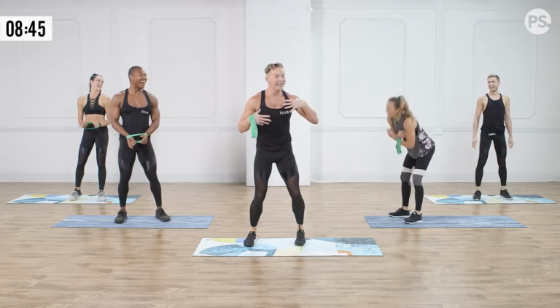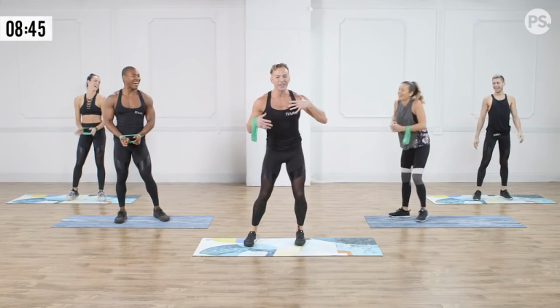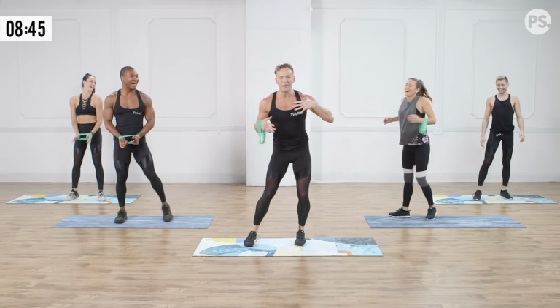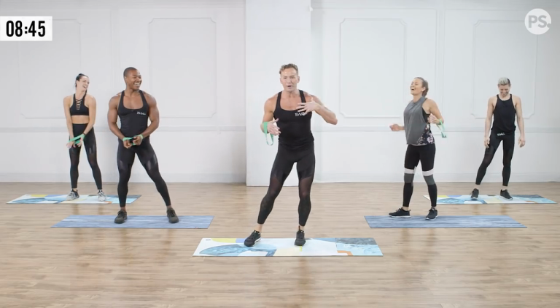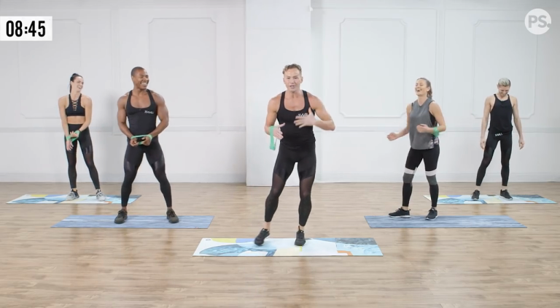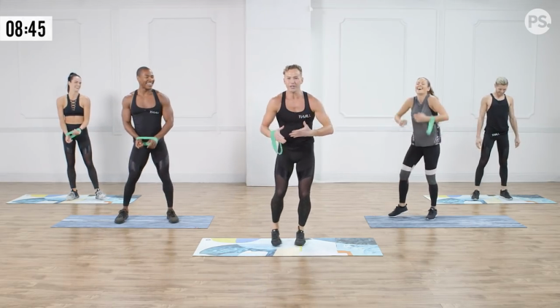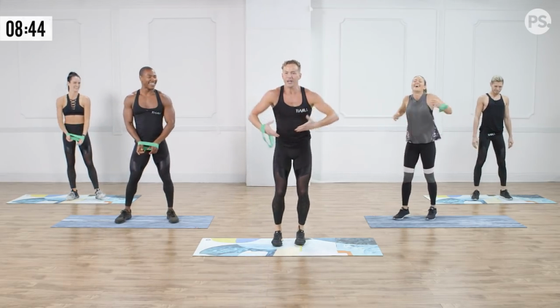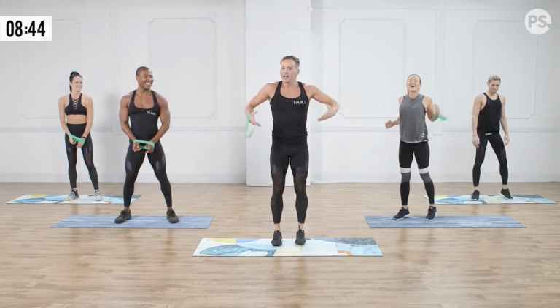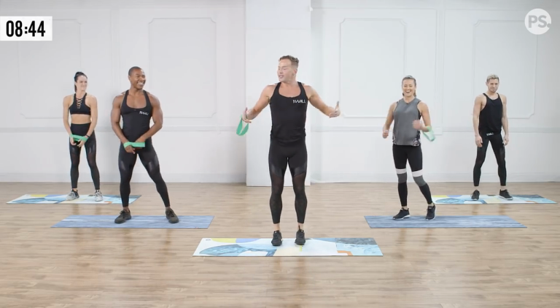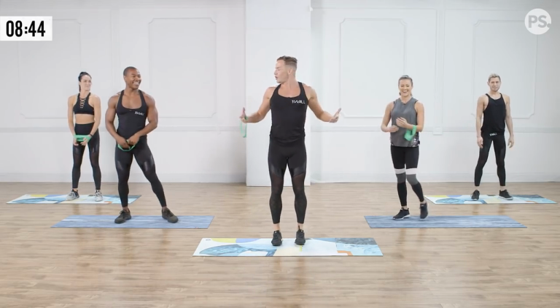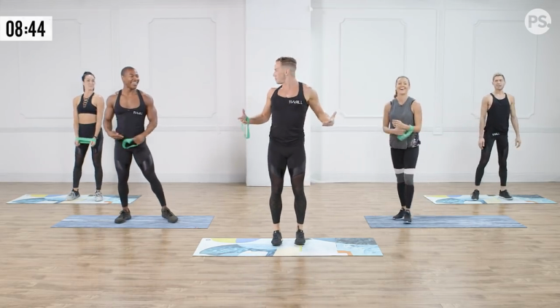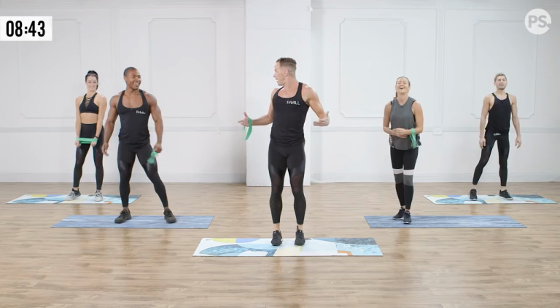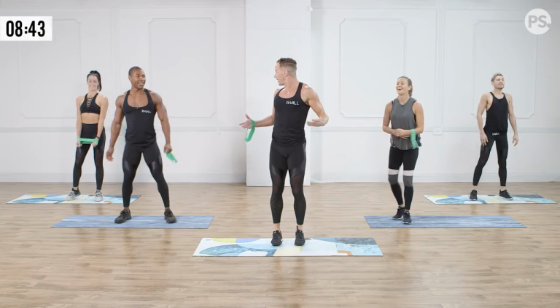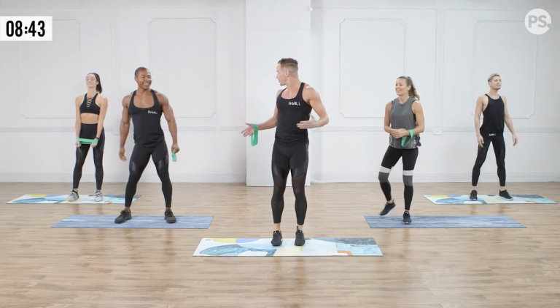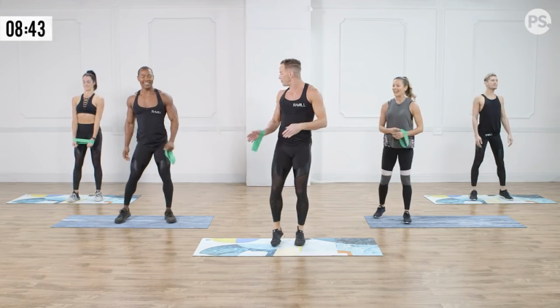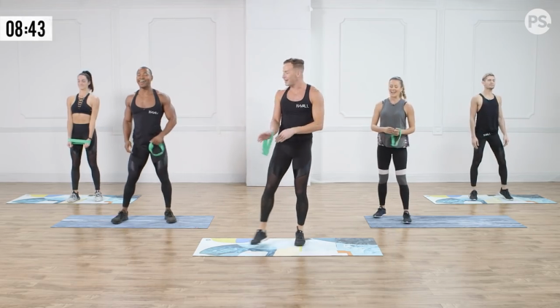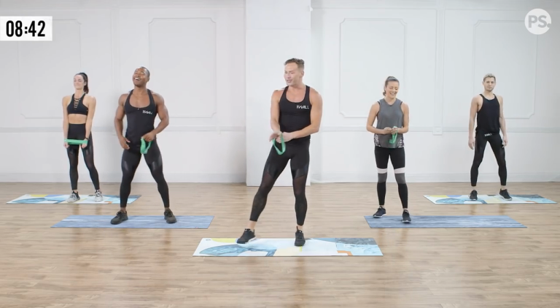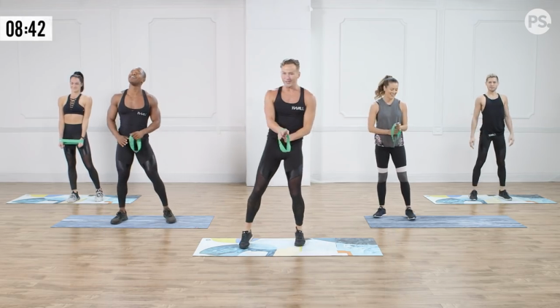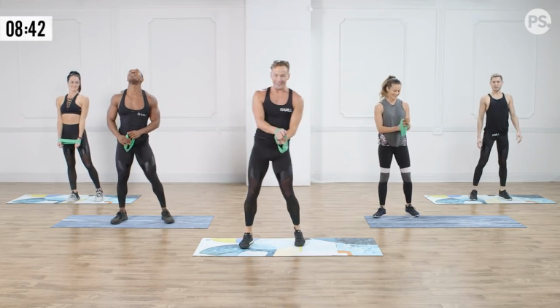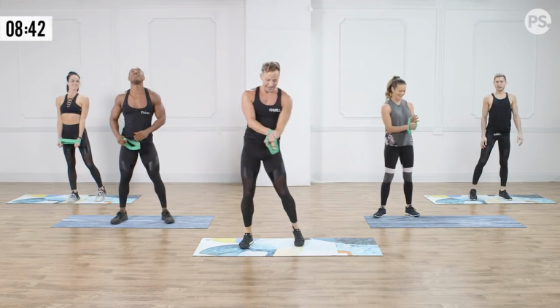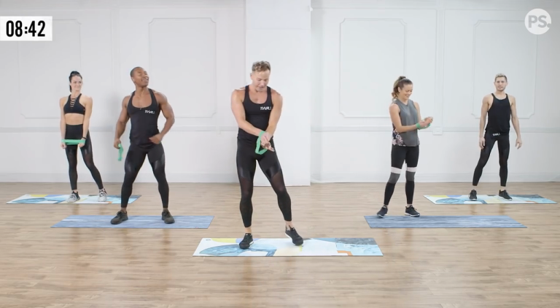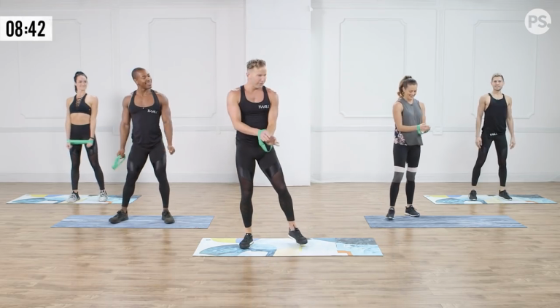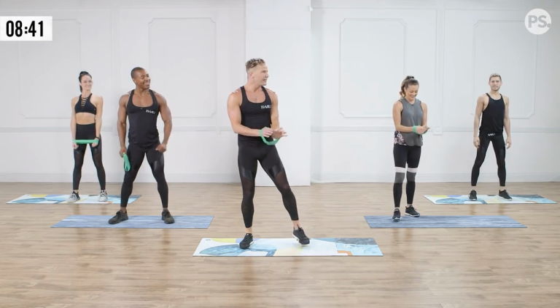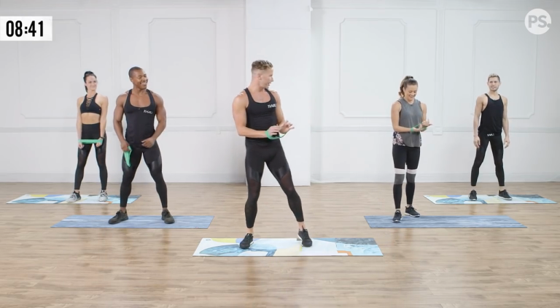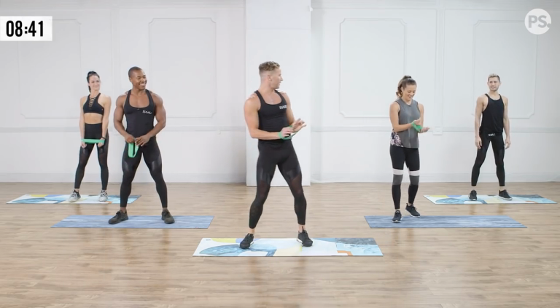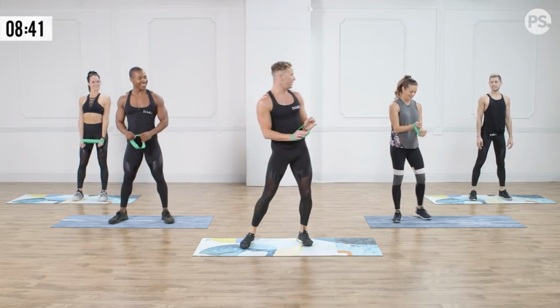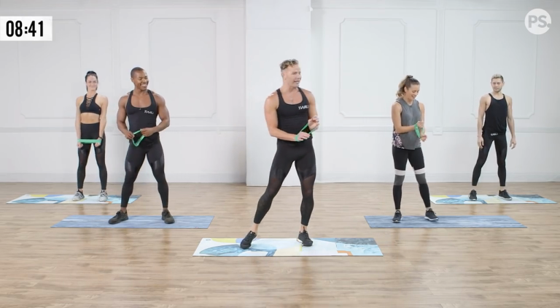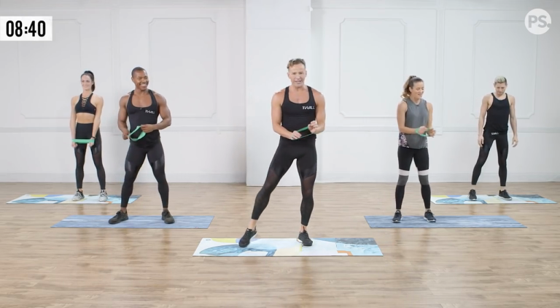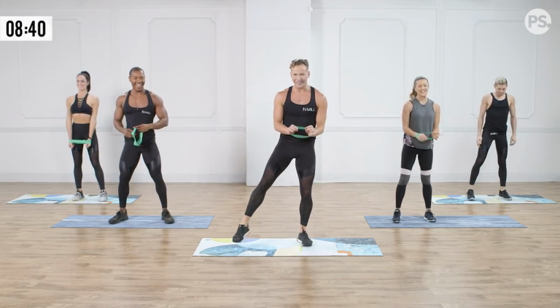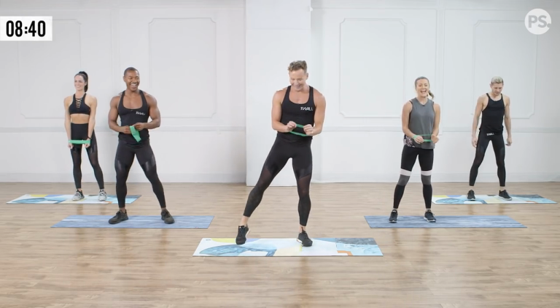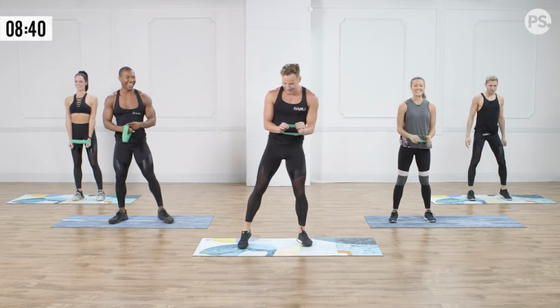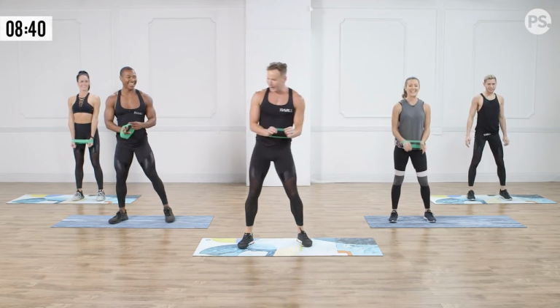My shoulders are up — right here. Just try to get better posture. Strong upper back, strong back of the shoulder. We've got the other side to do, guys — fantastic, let's do it!